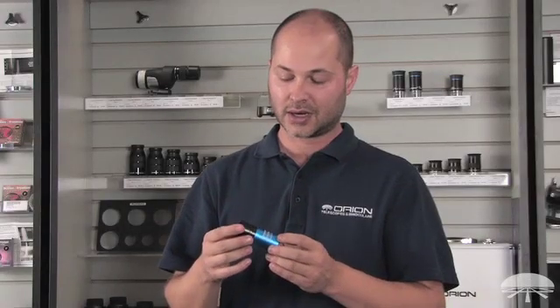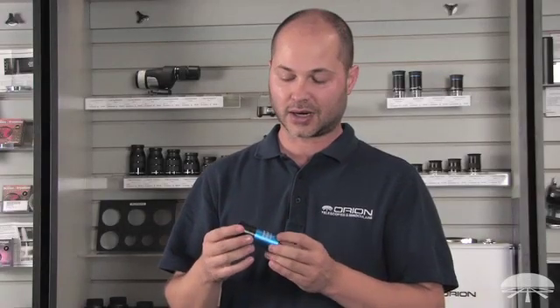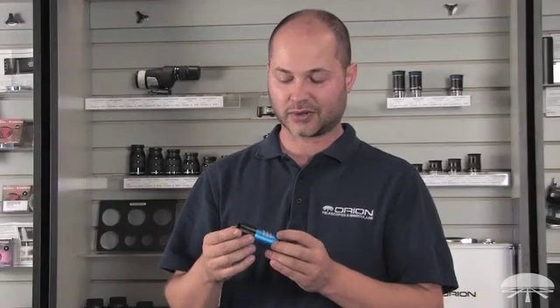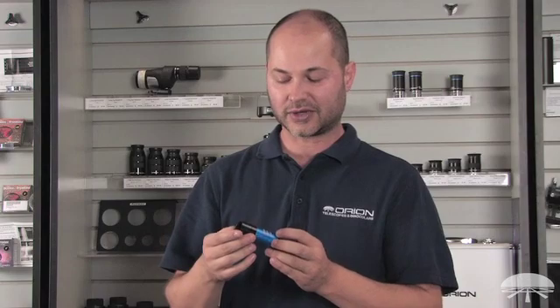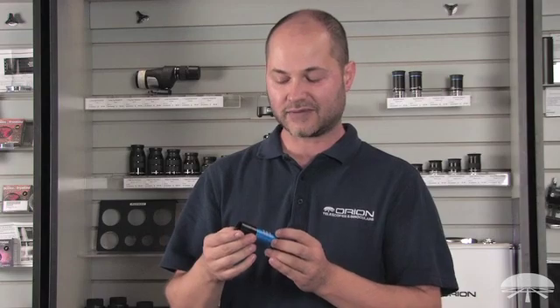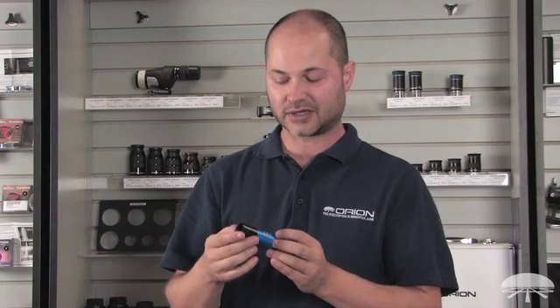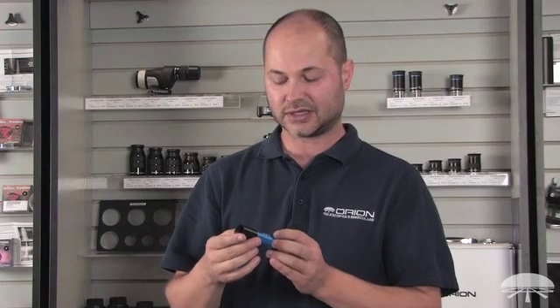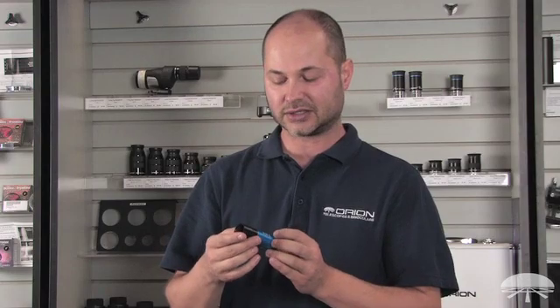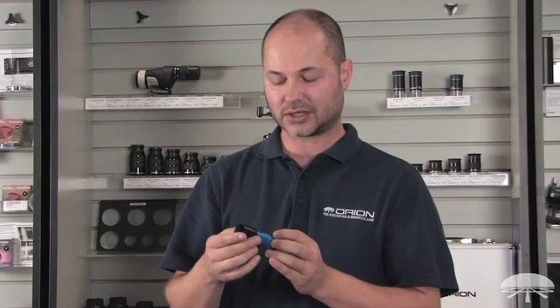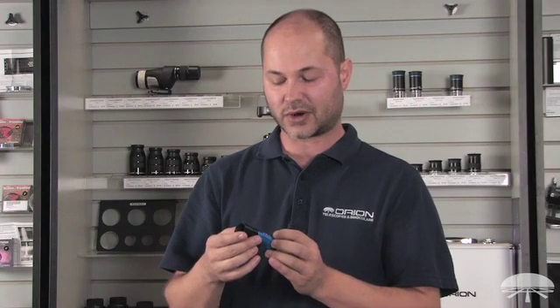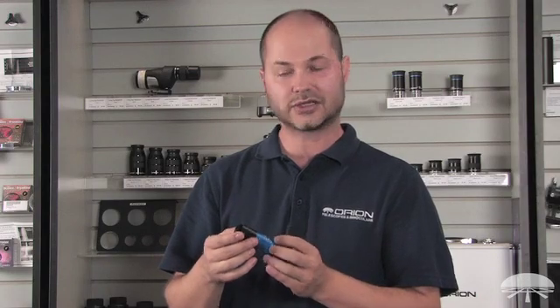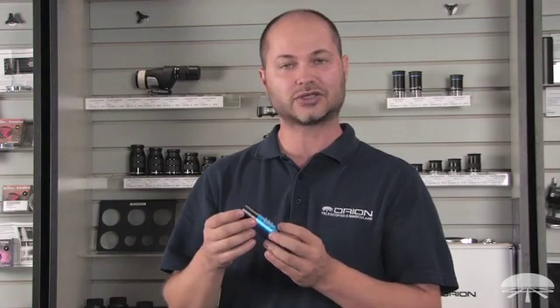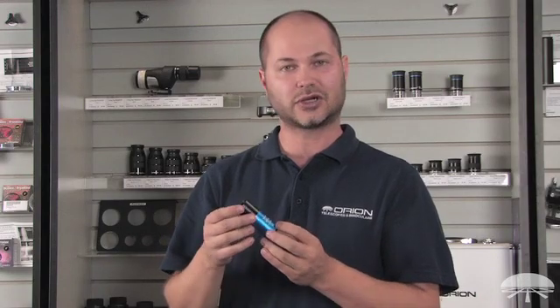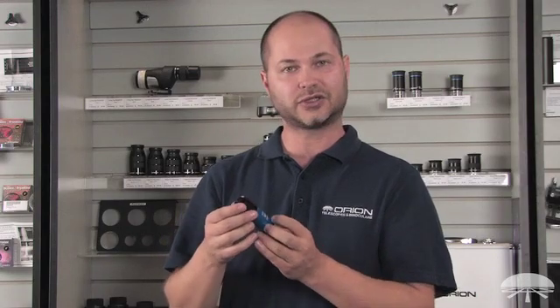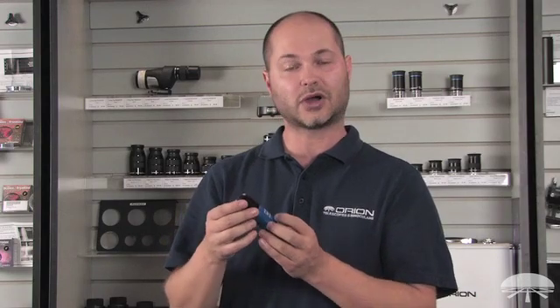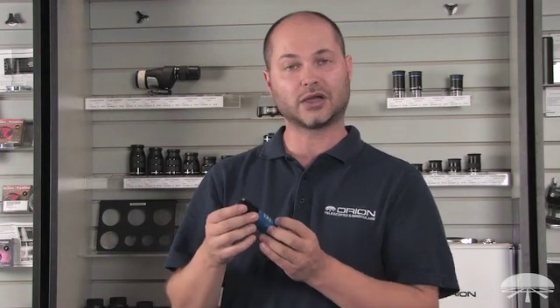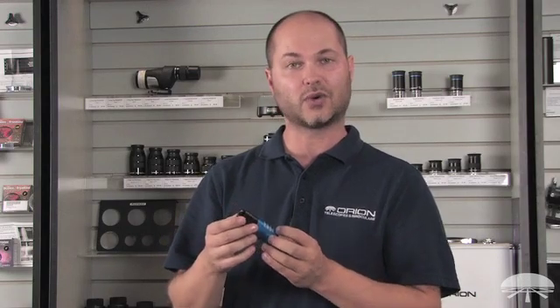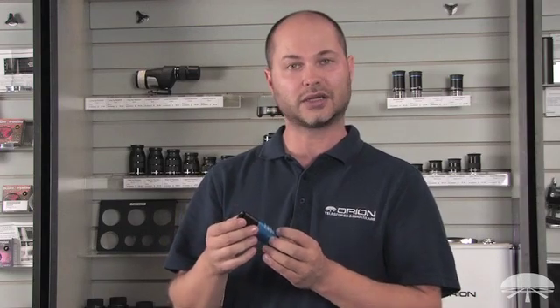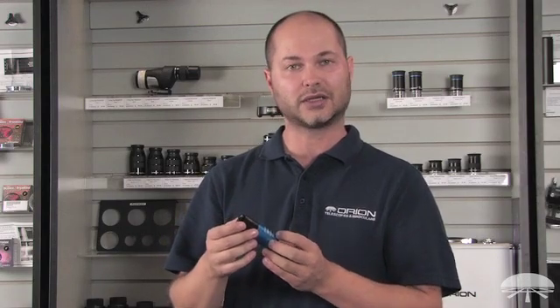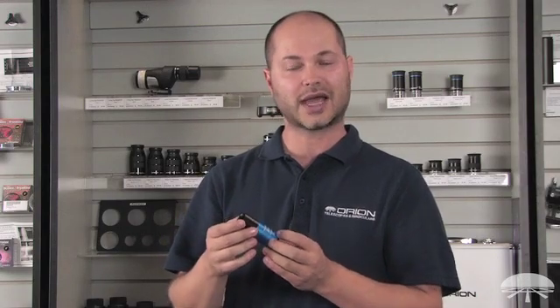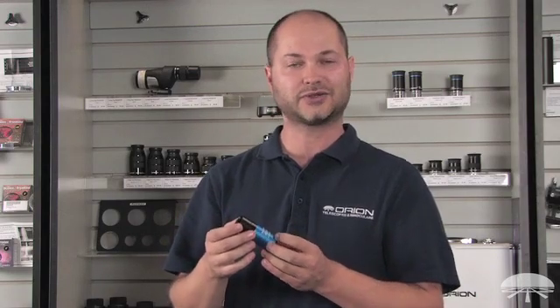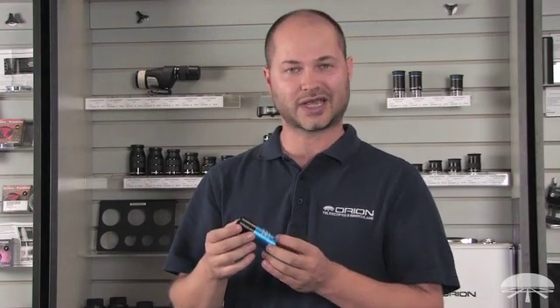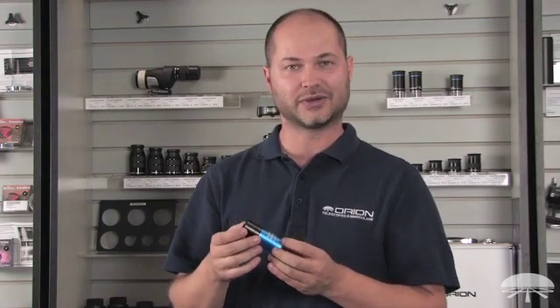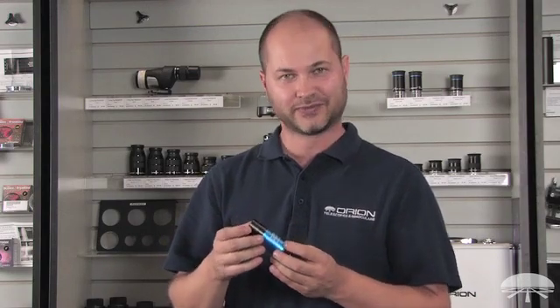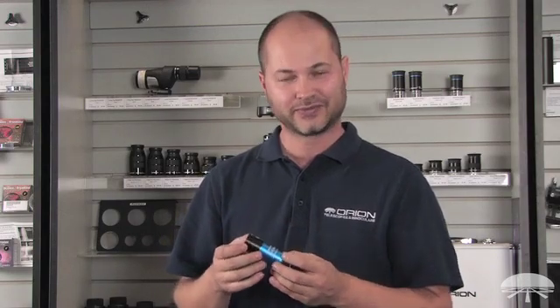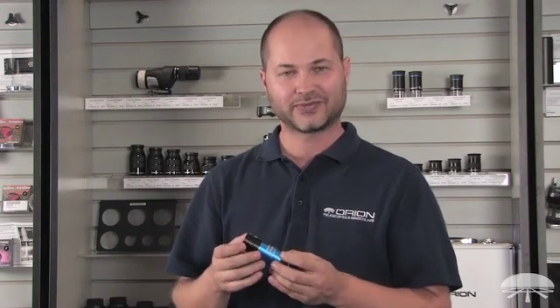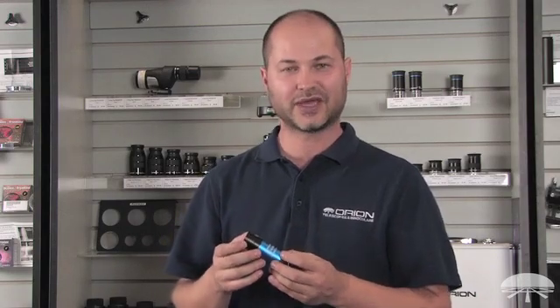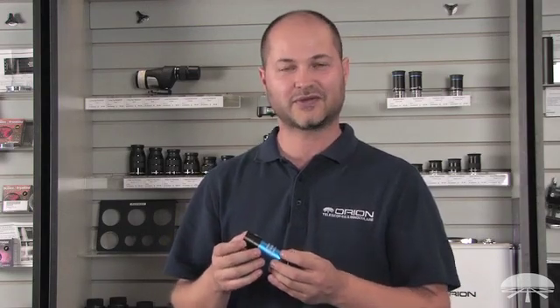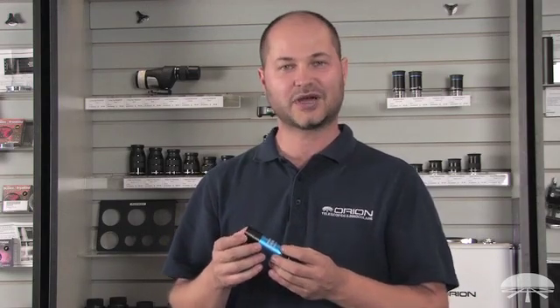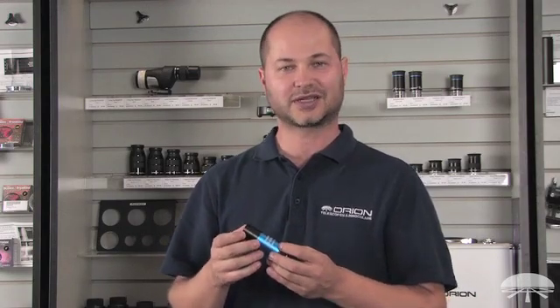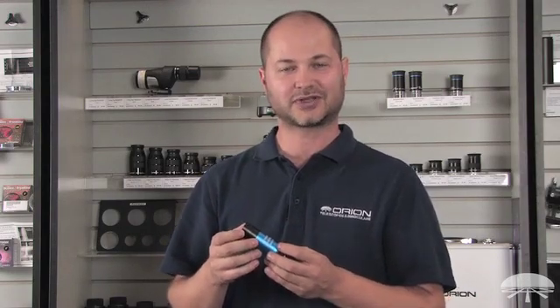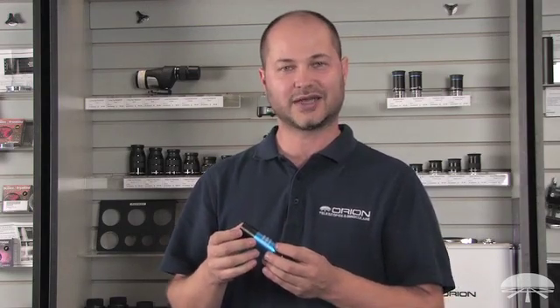All right, well there you have it — the Orion Starshoot All-in-One Astro Camera. Thank you very much. Clear skies.